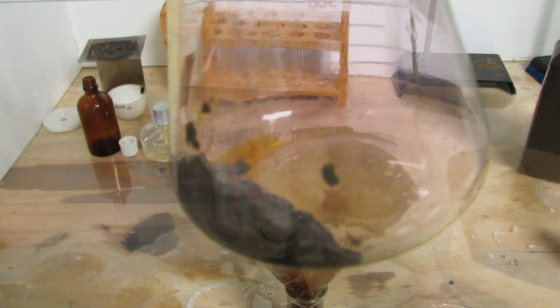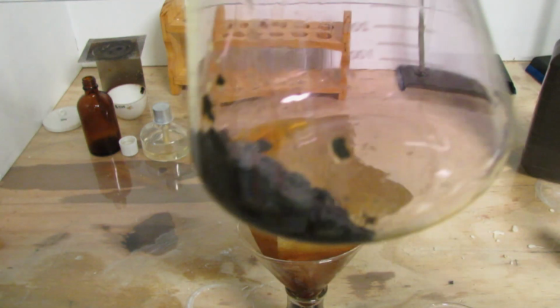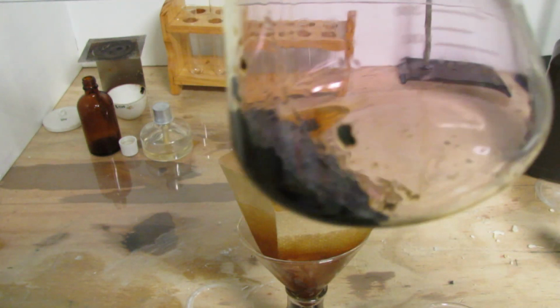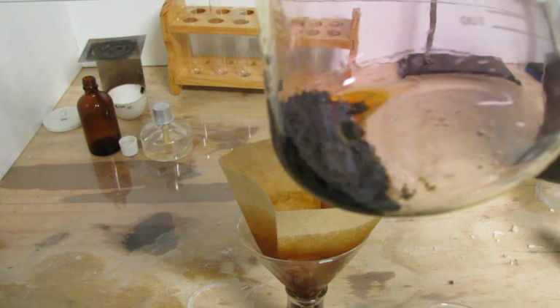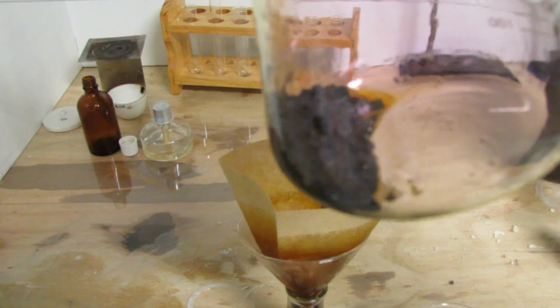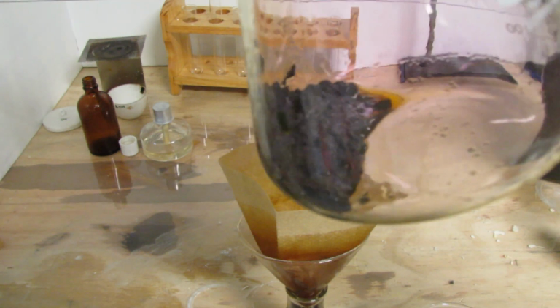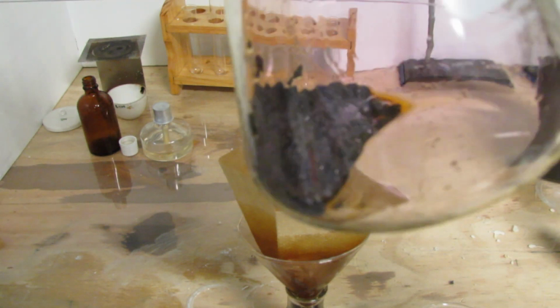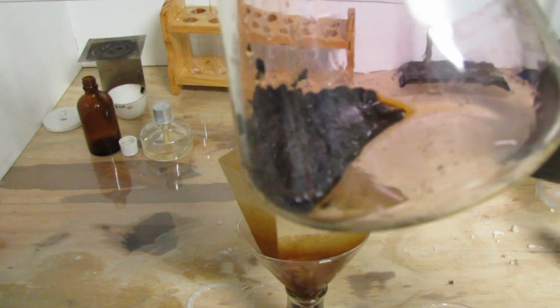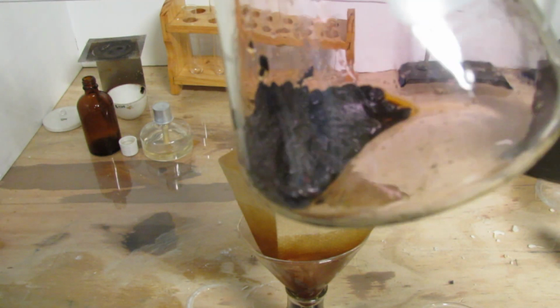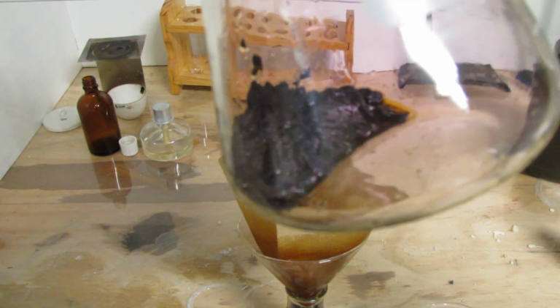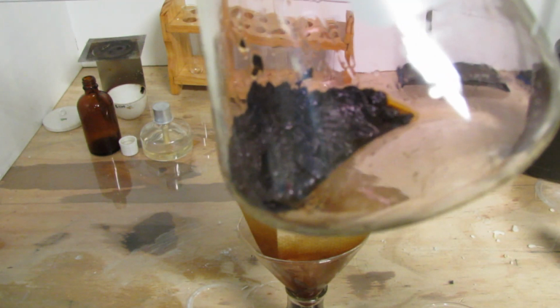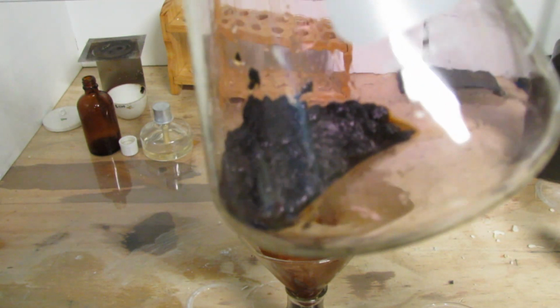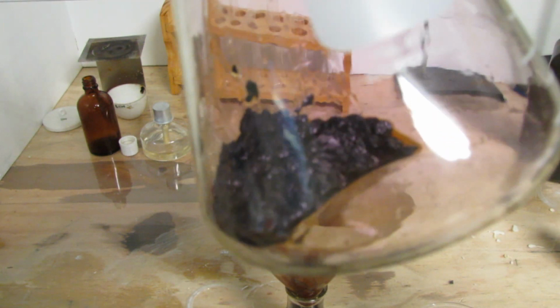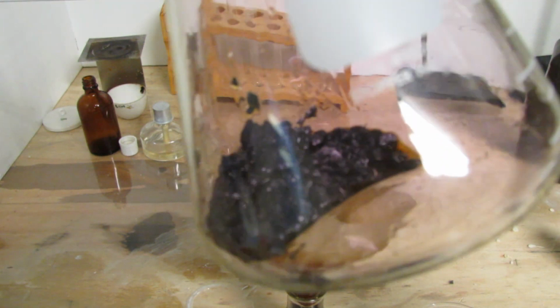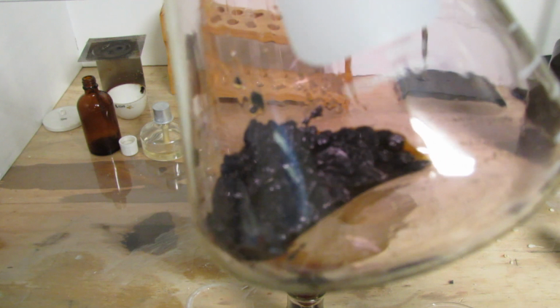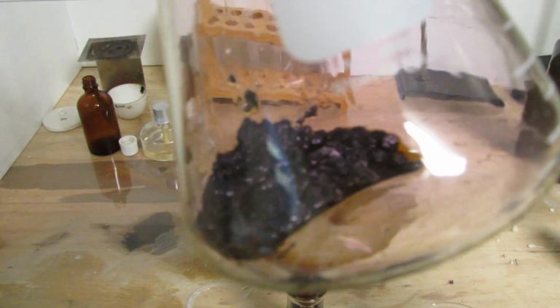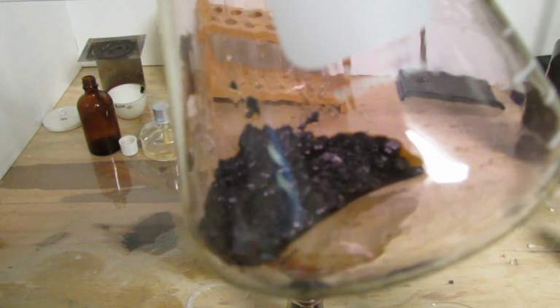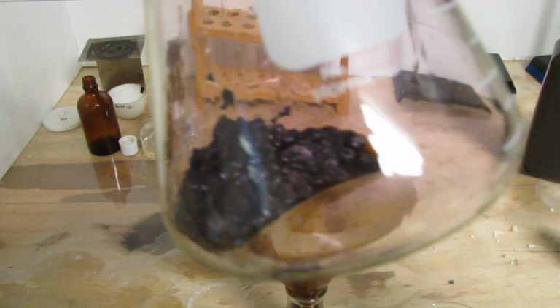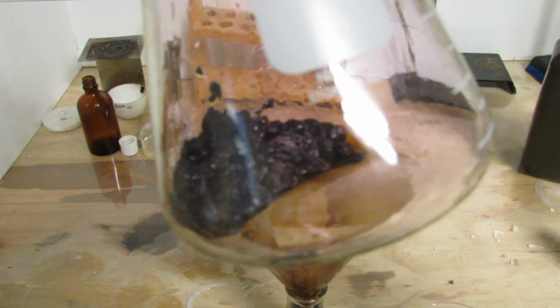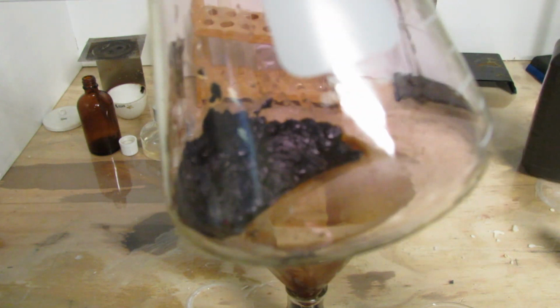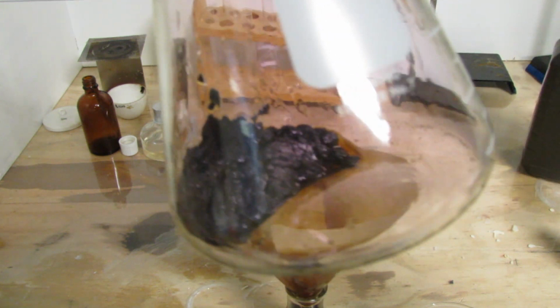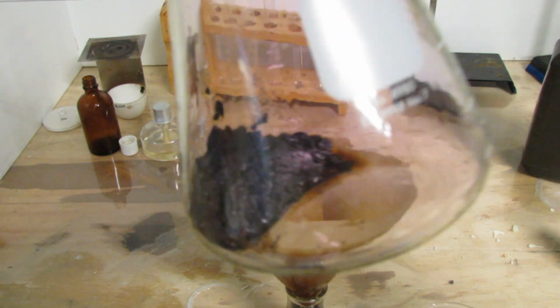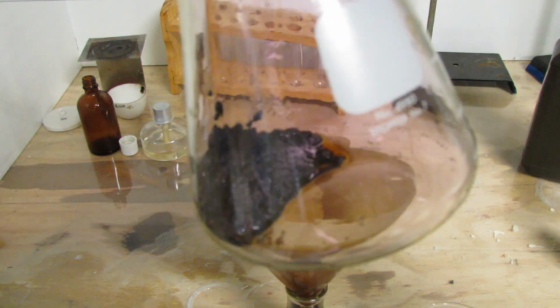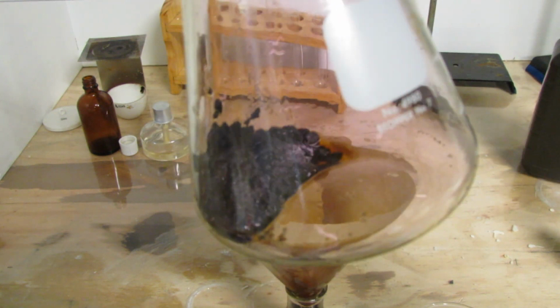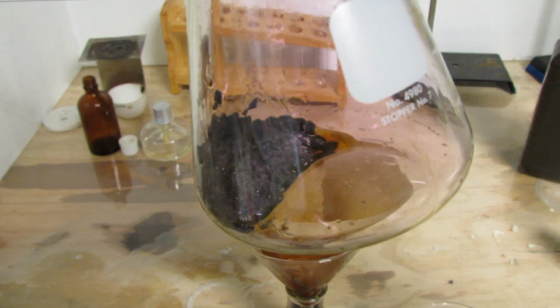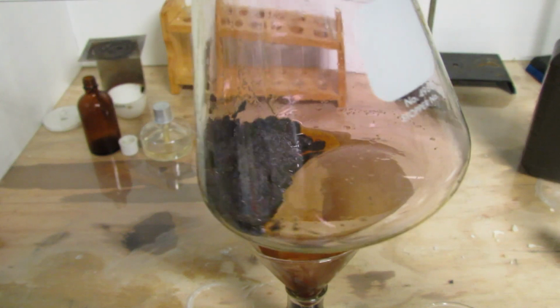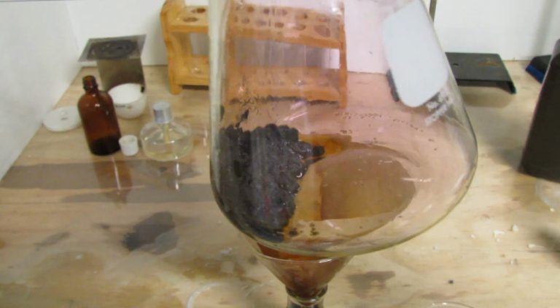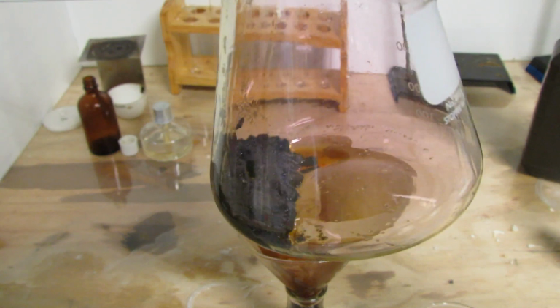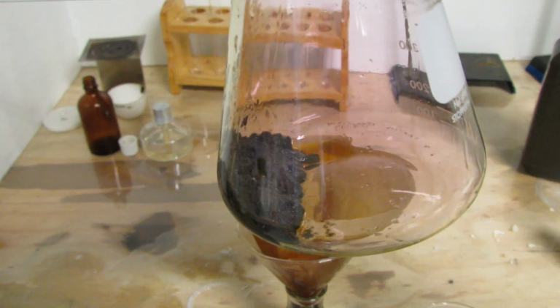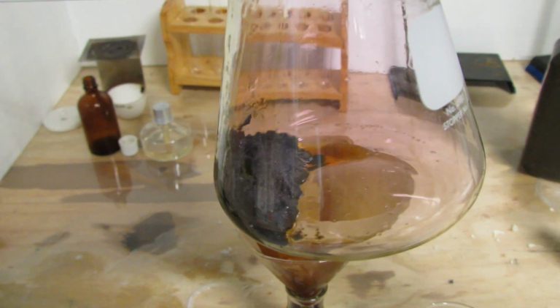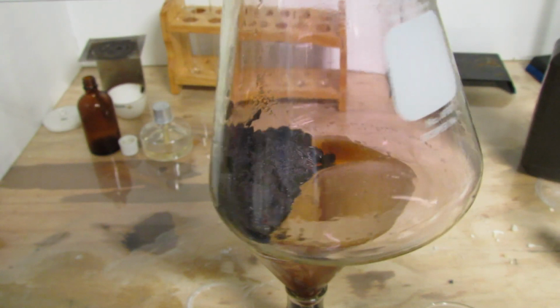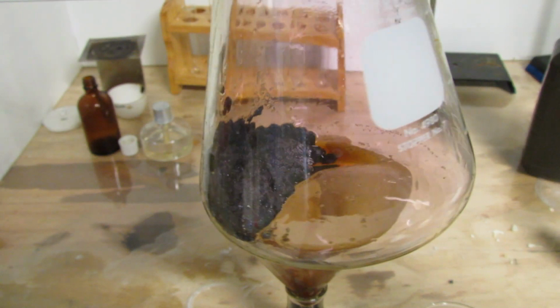In the bottom of the flask here you can see our final yield of iodine. This is impure, so I'm going to recrystallize it.